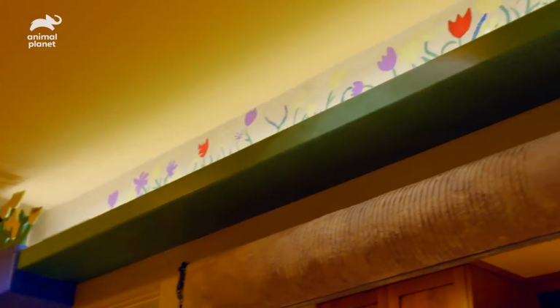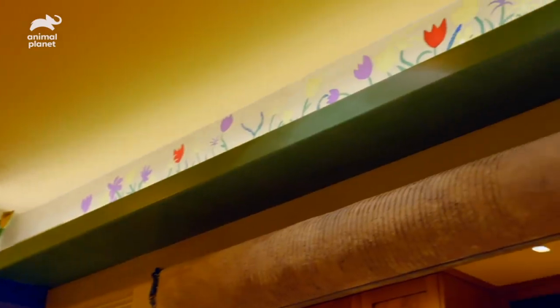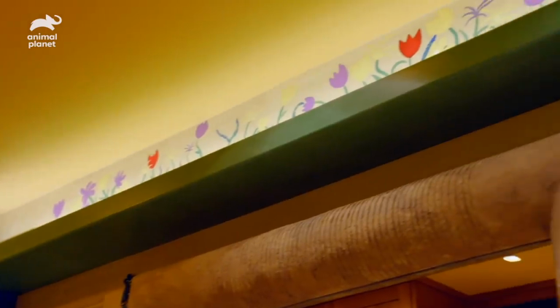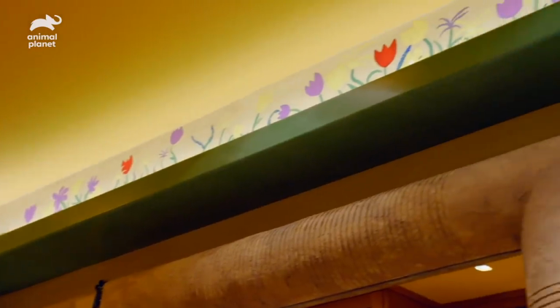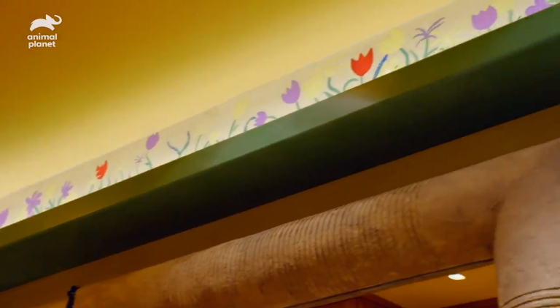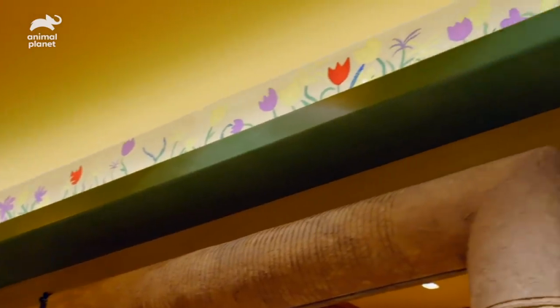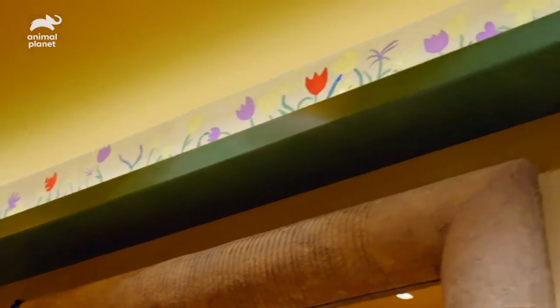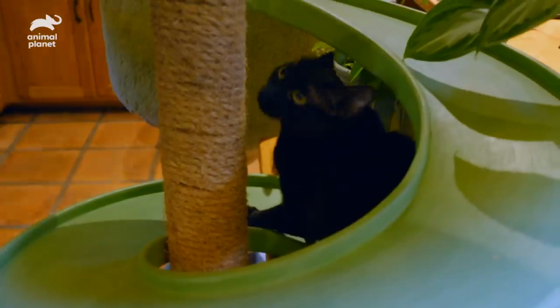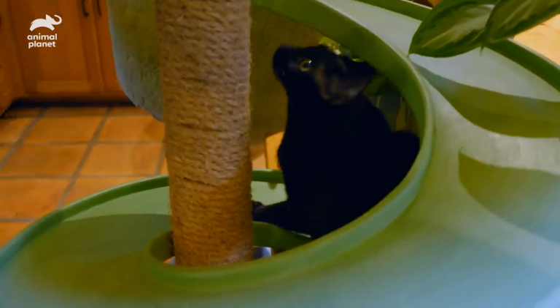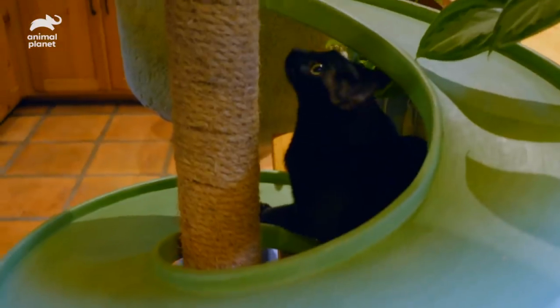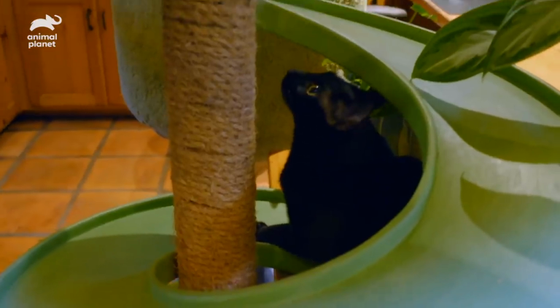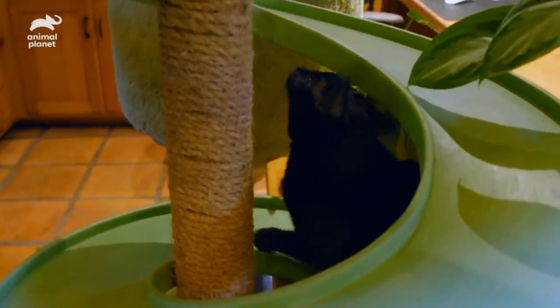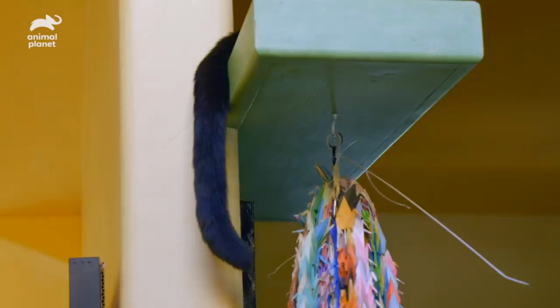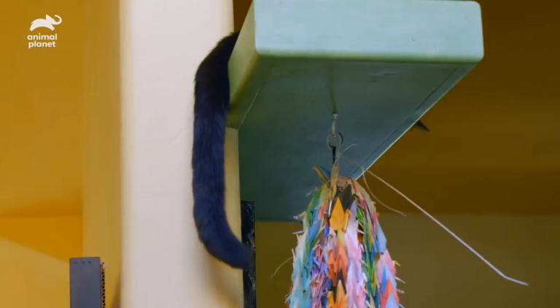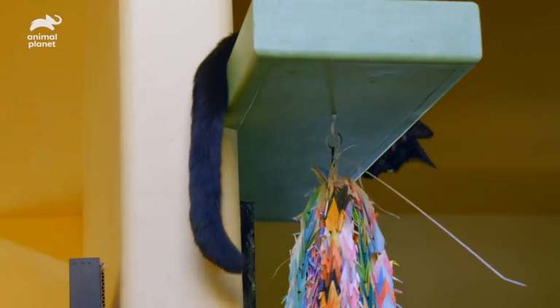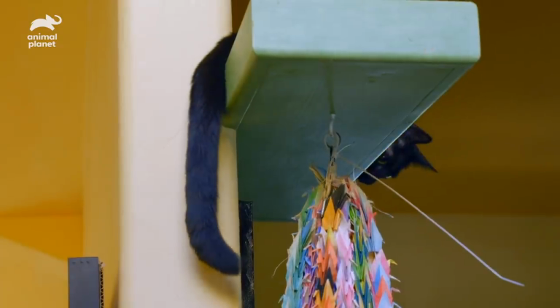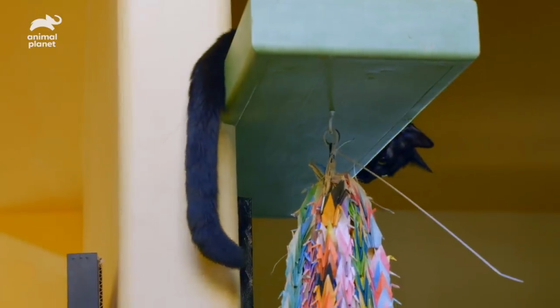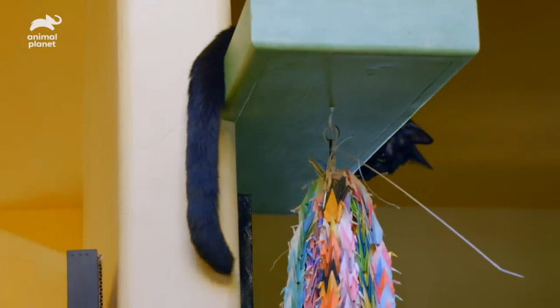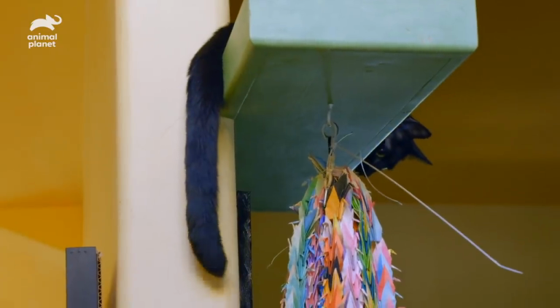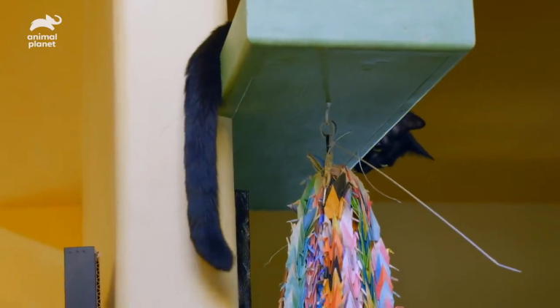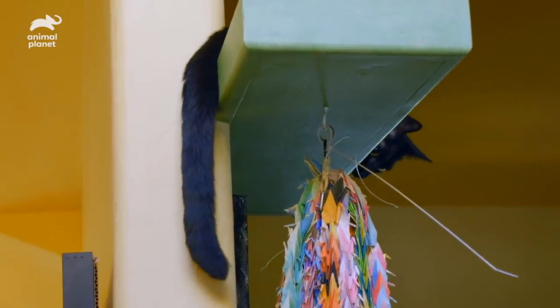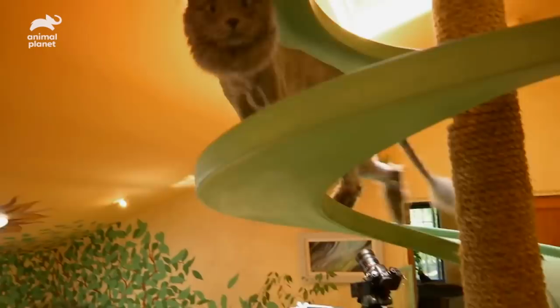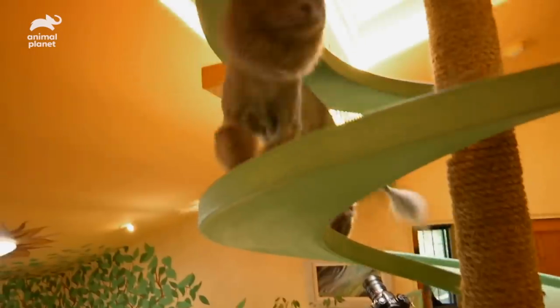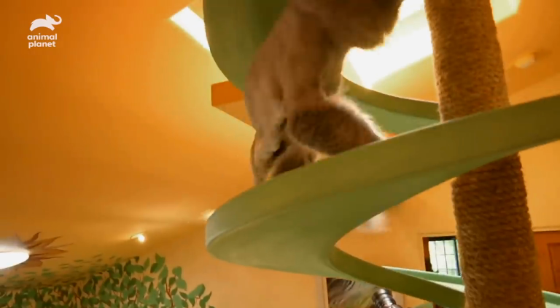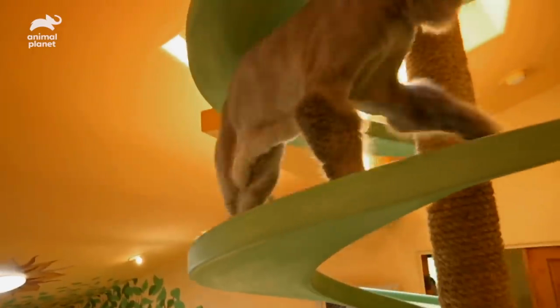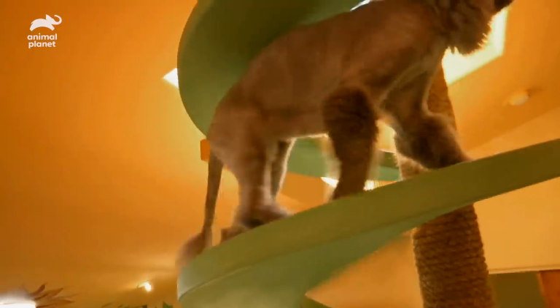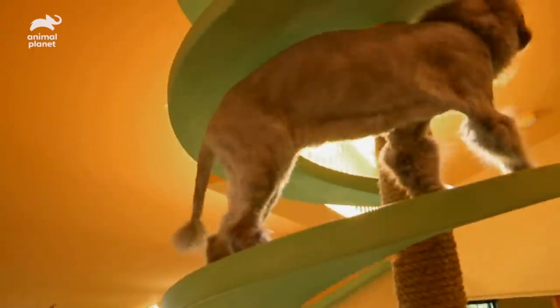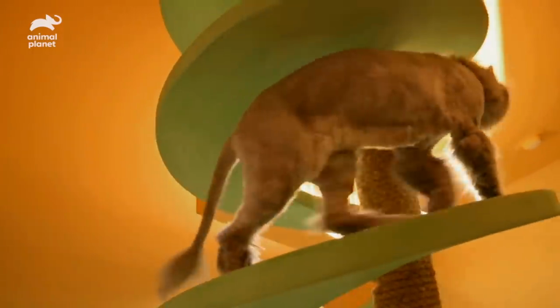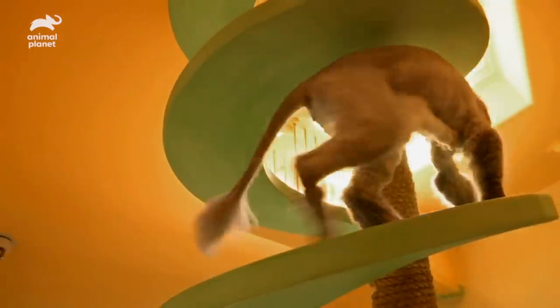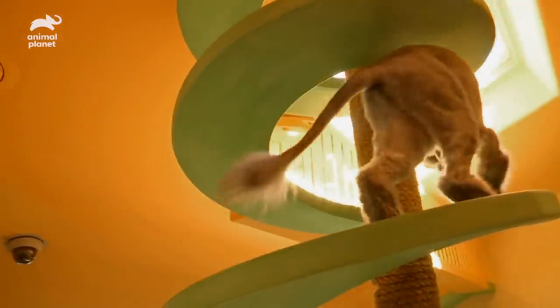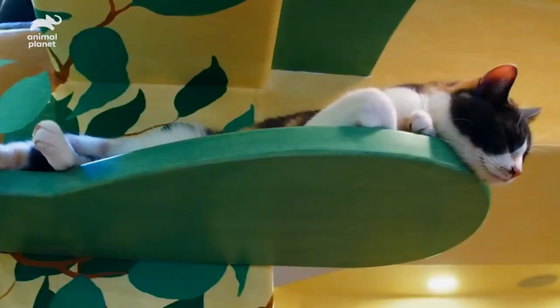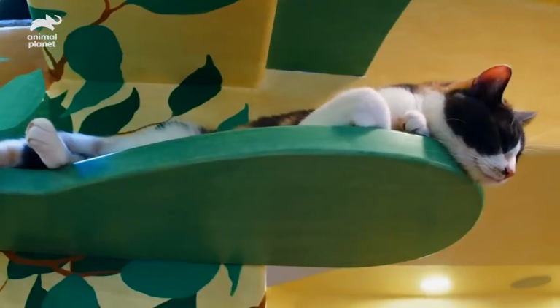Each of the catwalks has a one-inch wooden lip, which prevents the cat from rolling off if they want to take a quick cat nap.